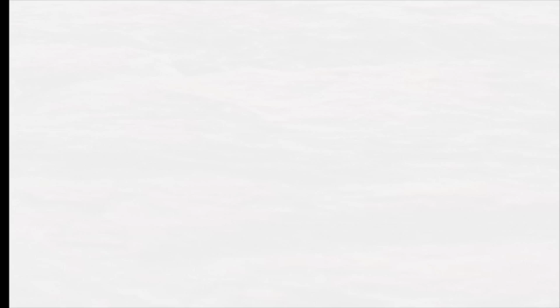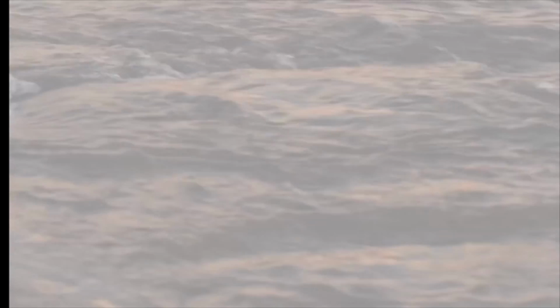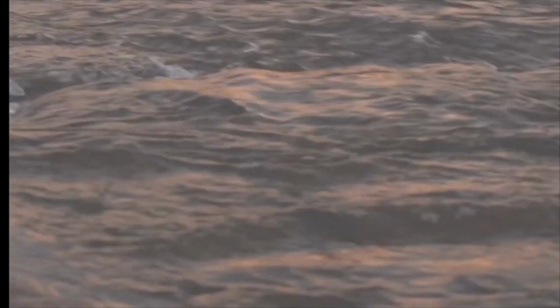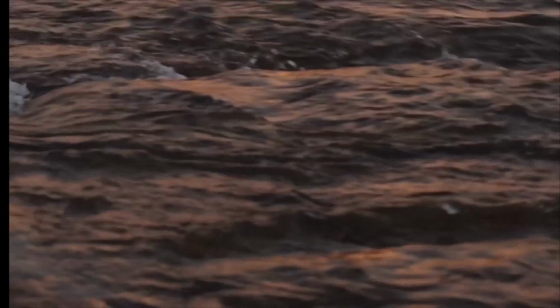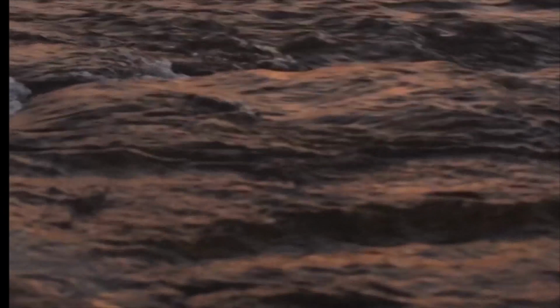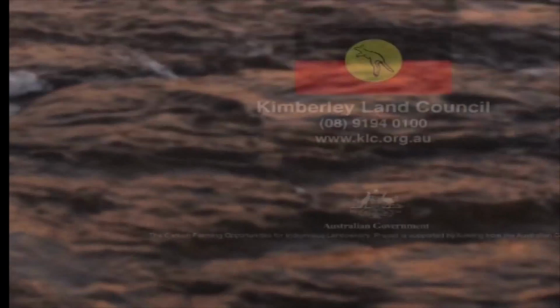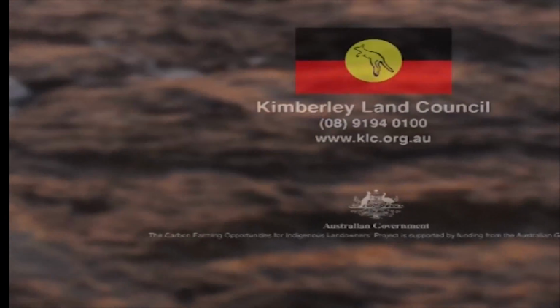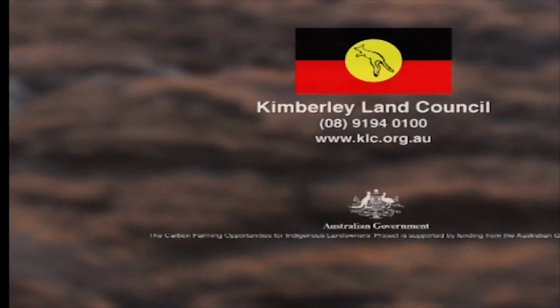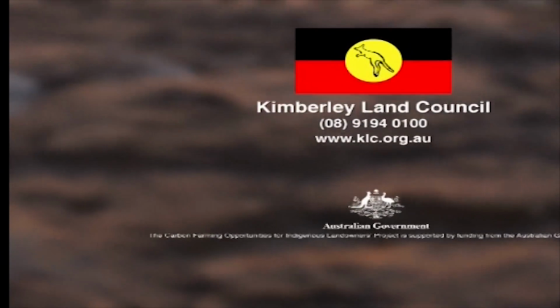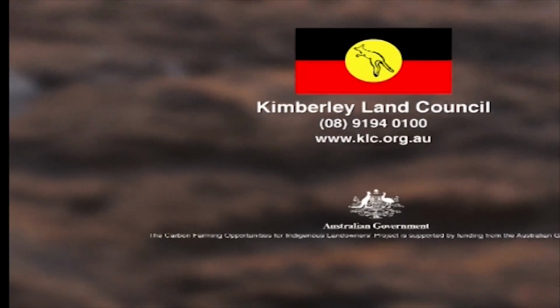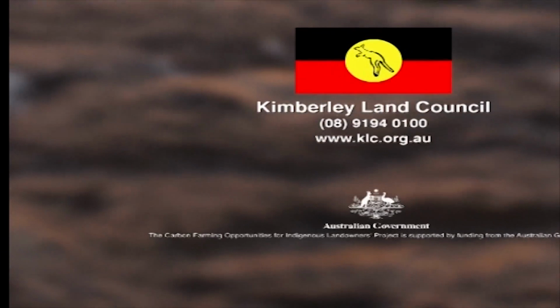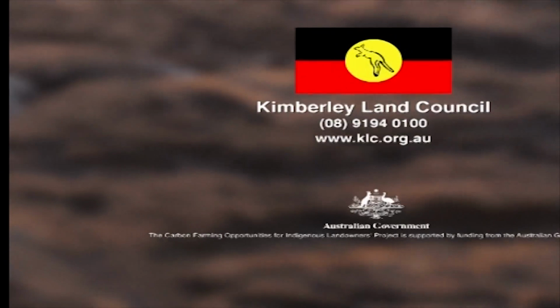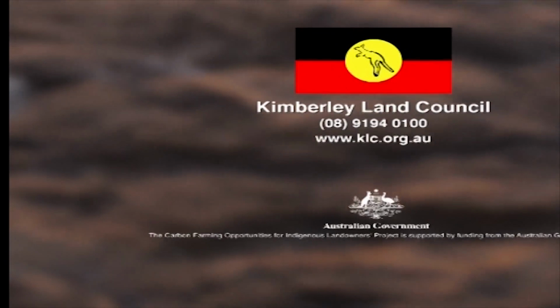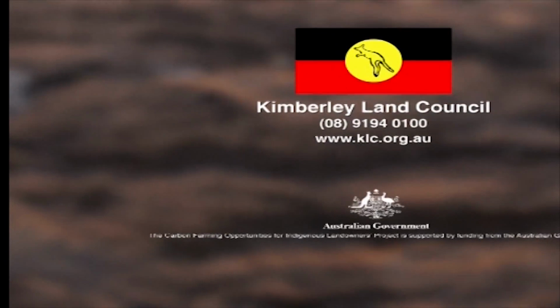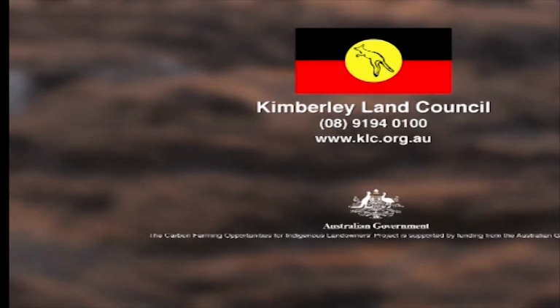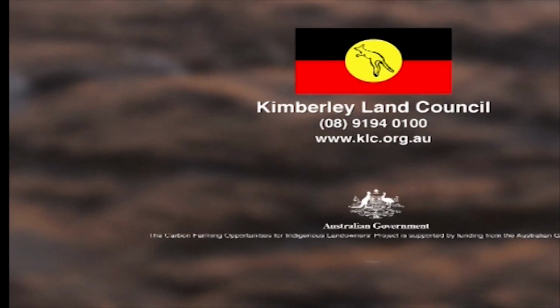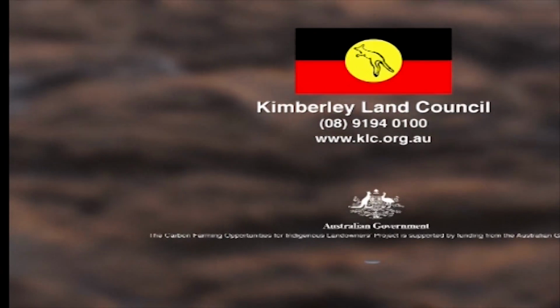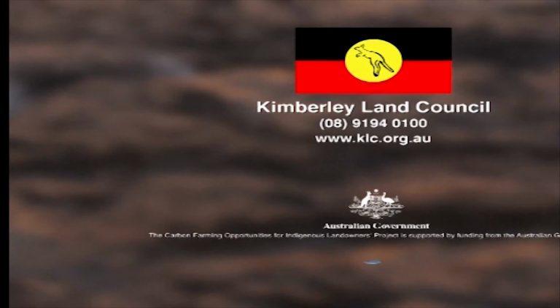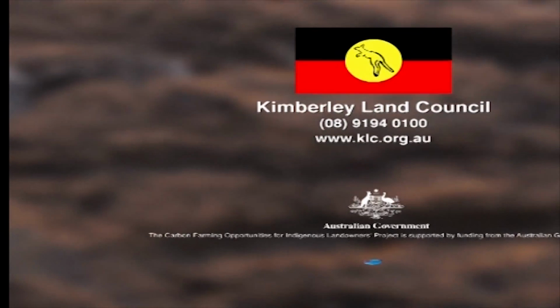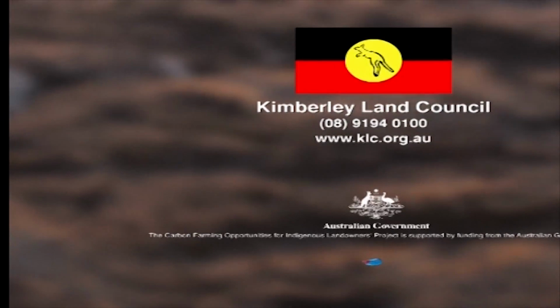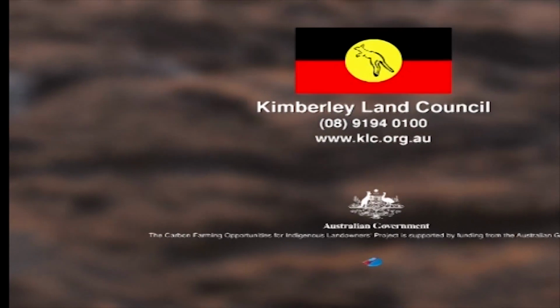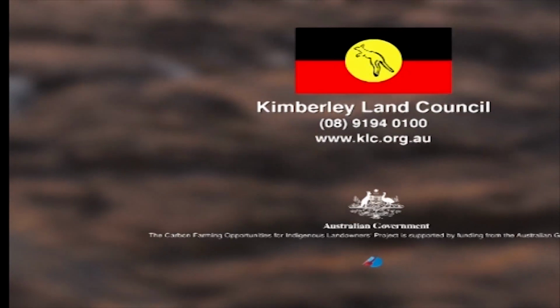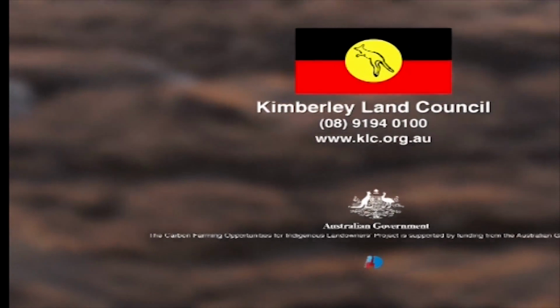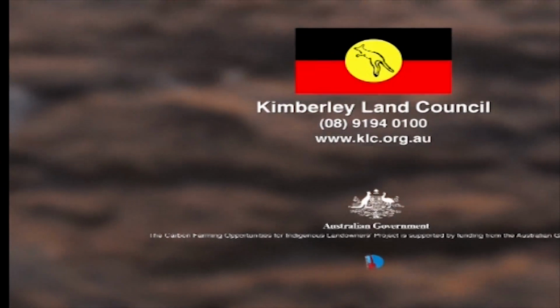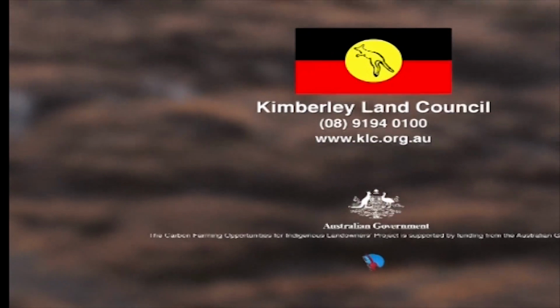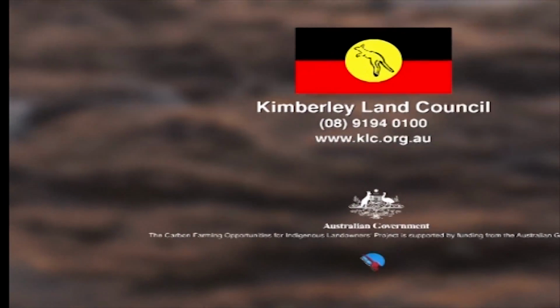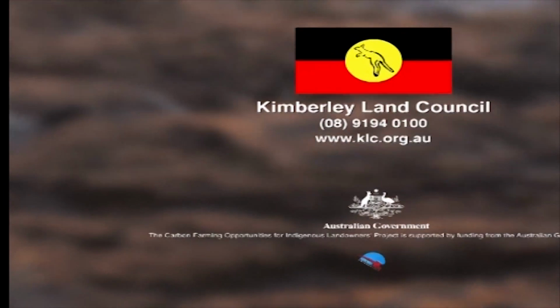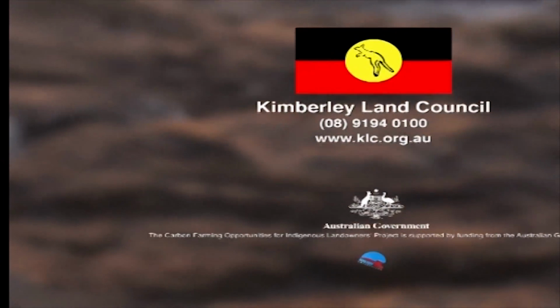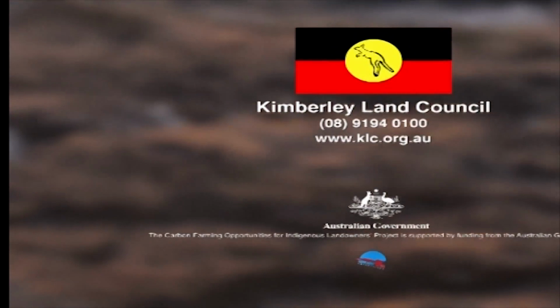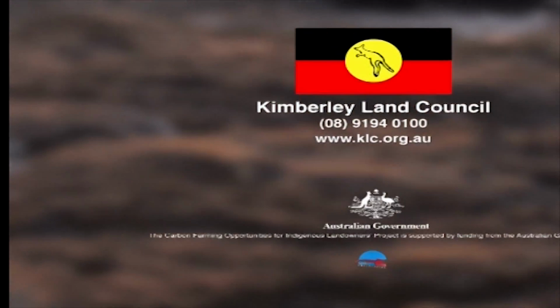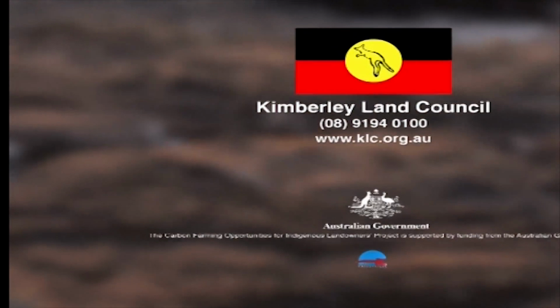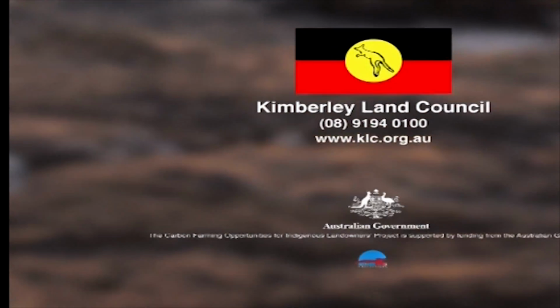The Kimberley Land Council can help you with more information on the different carbon offset projects and how they work.